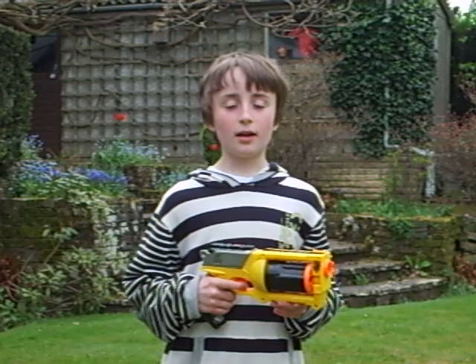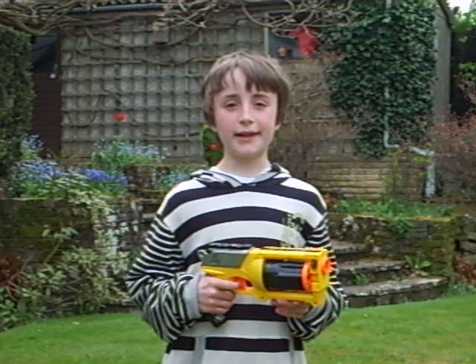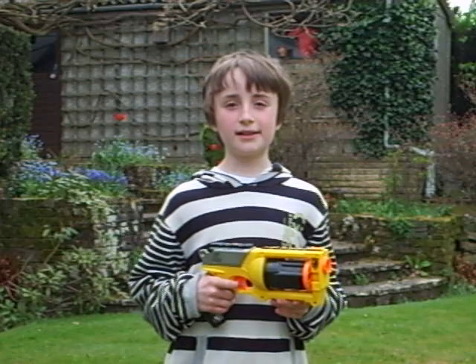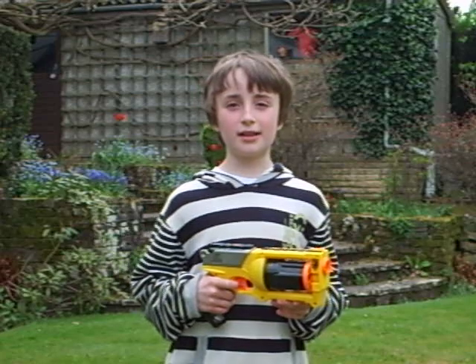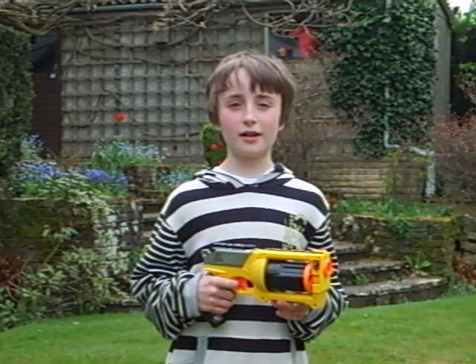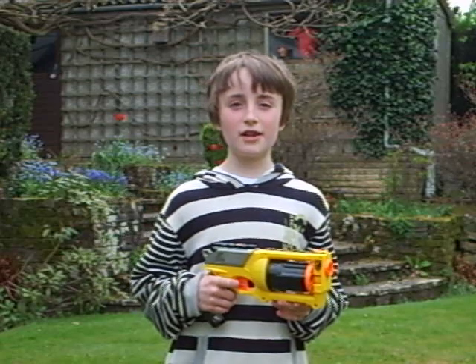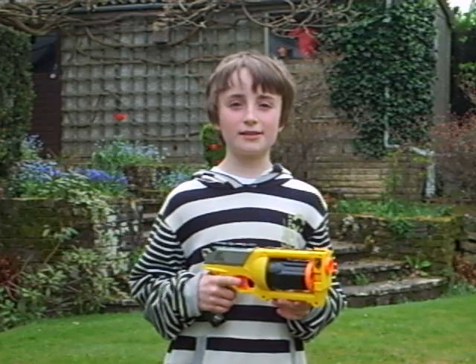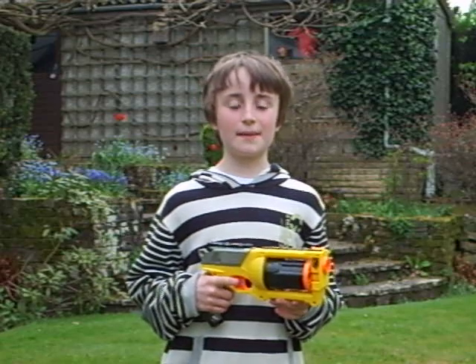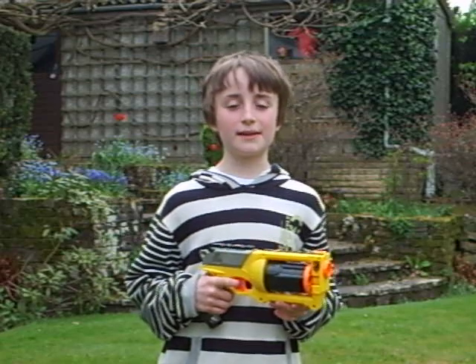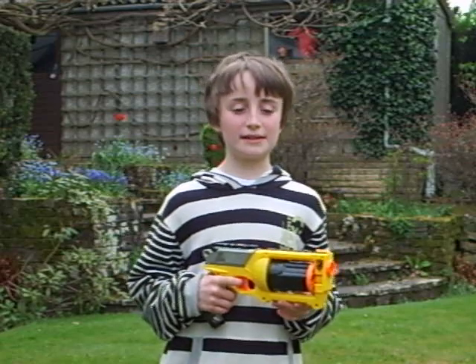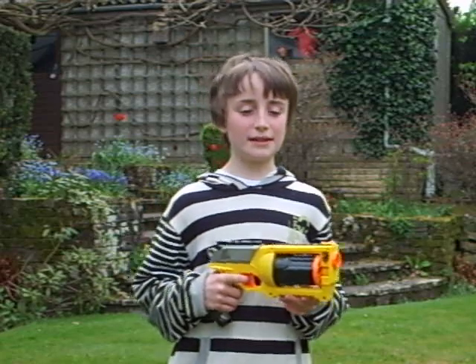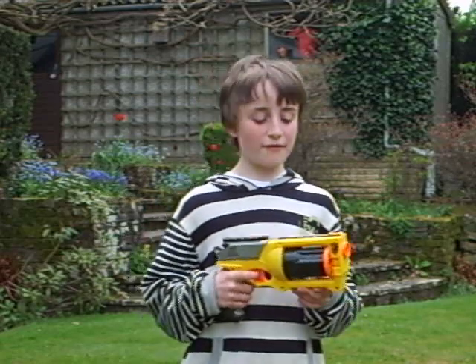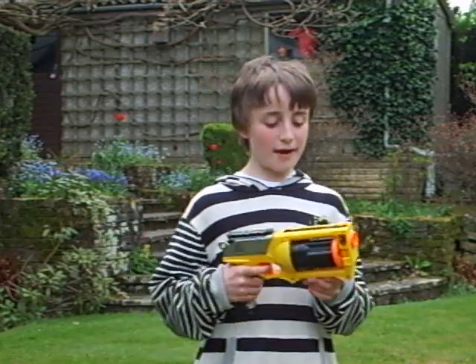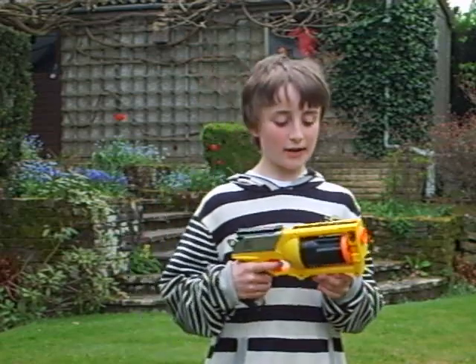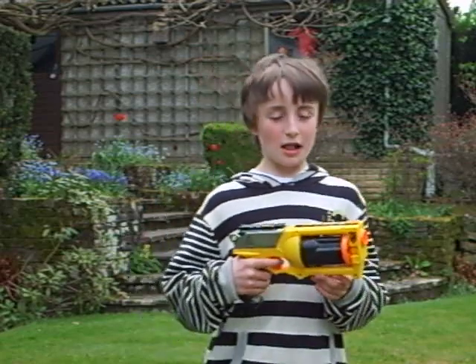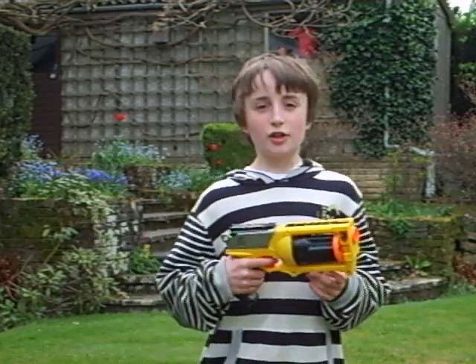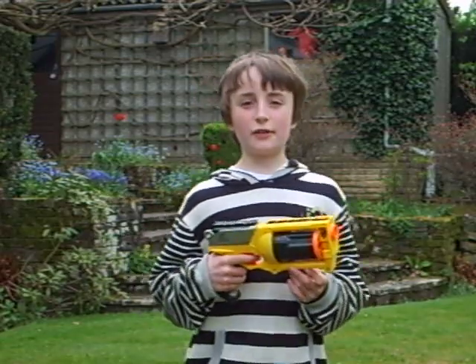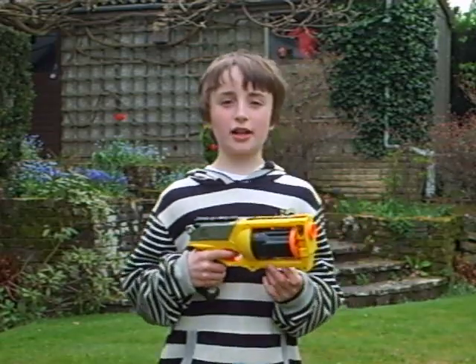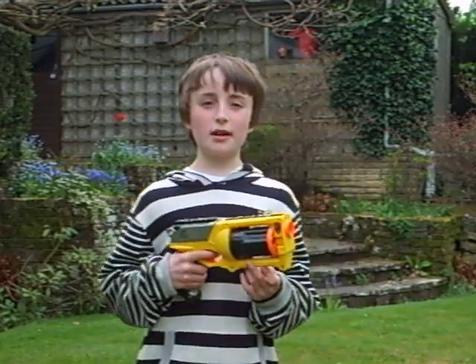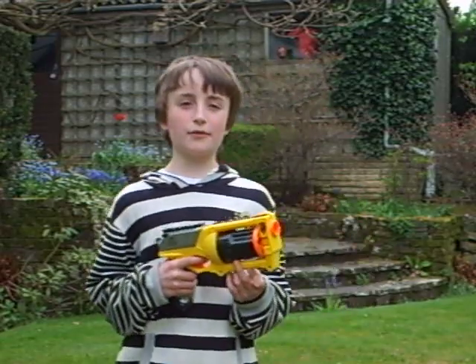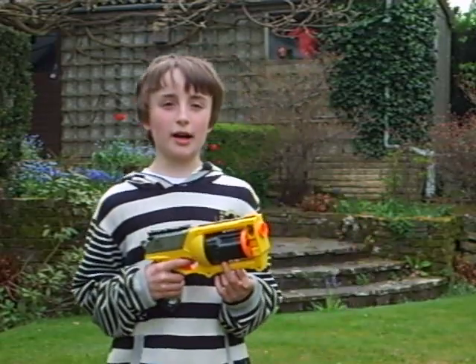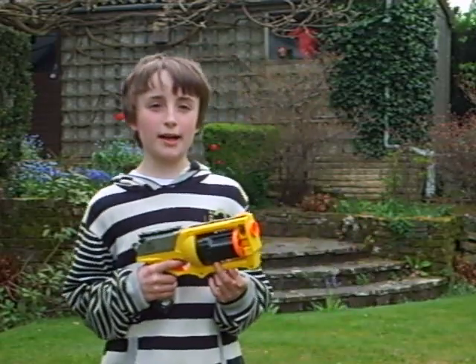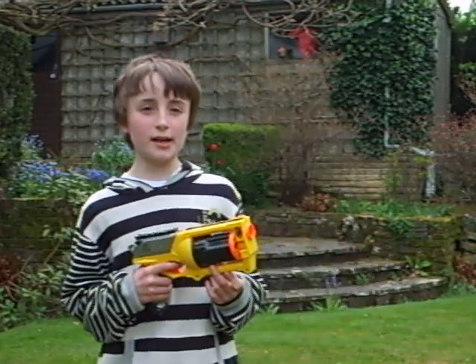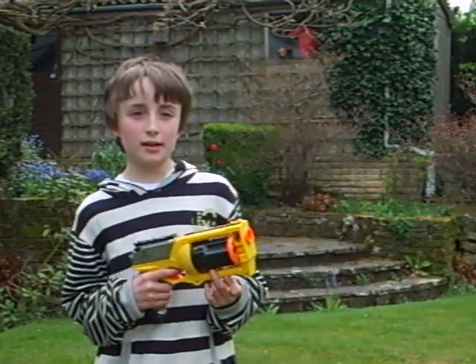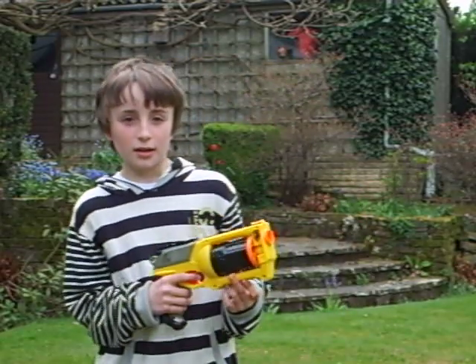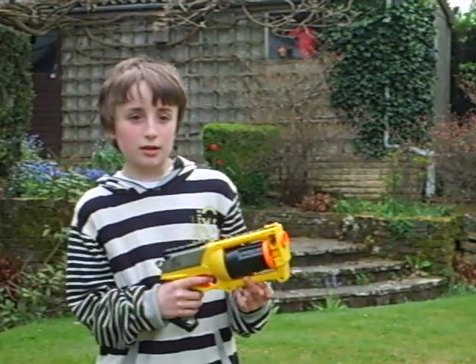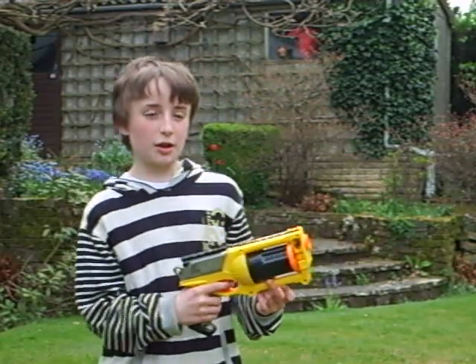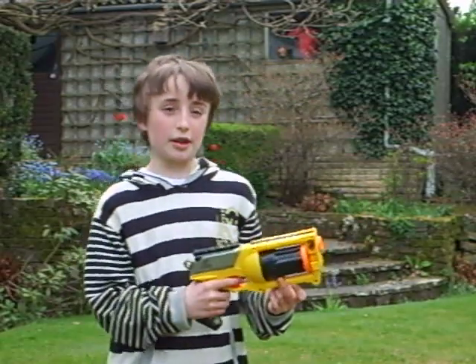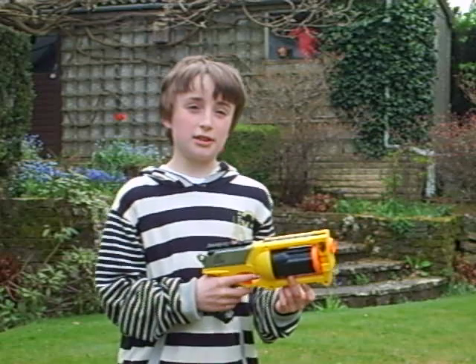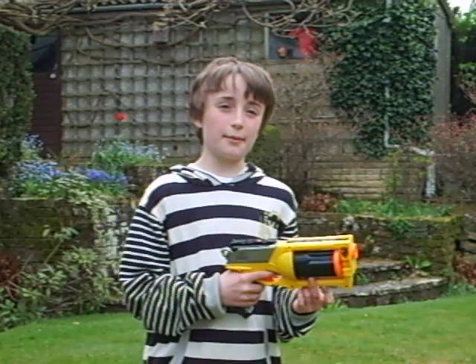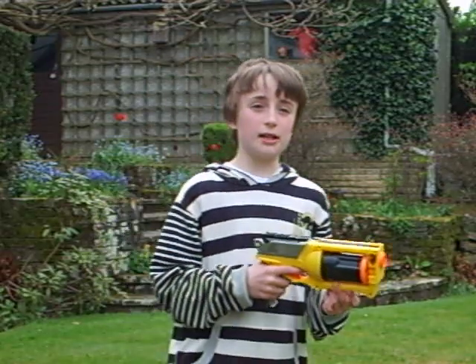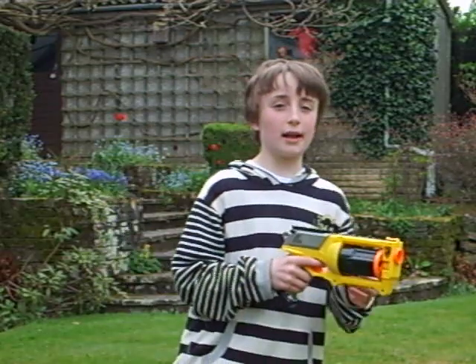Hi, this is the Nerf Nerds and this is the Nerf Maverick Rev 6 Rapid Fire. So we're going to be timing it as well.